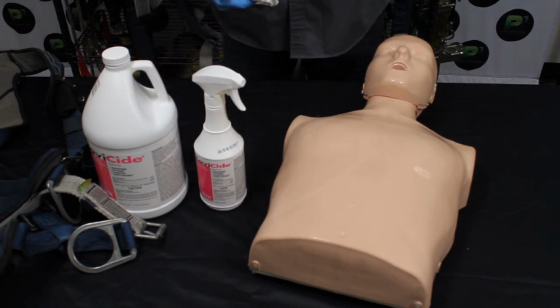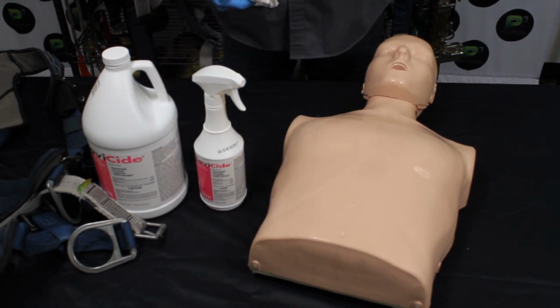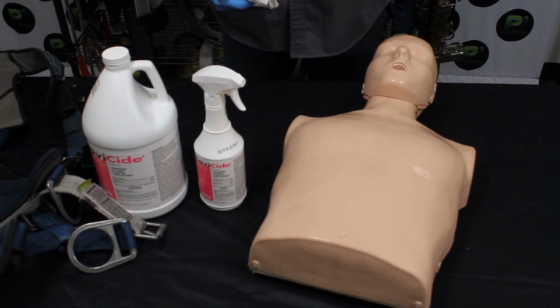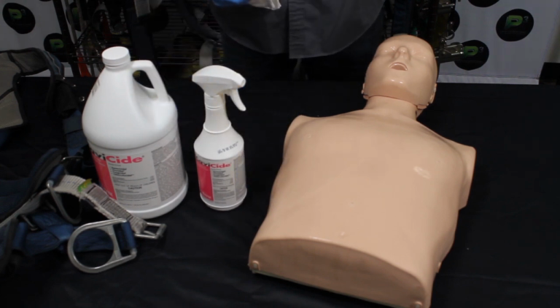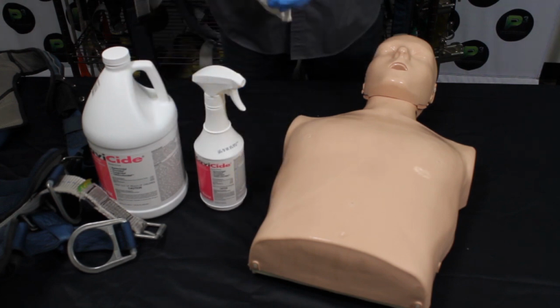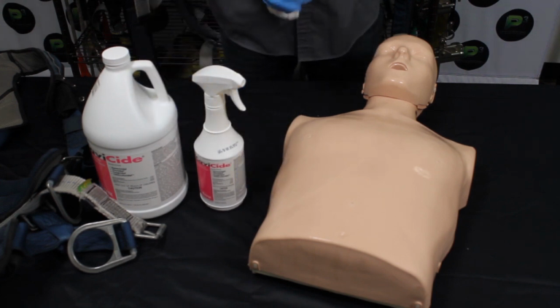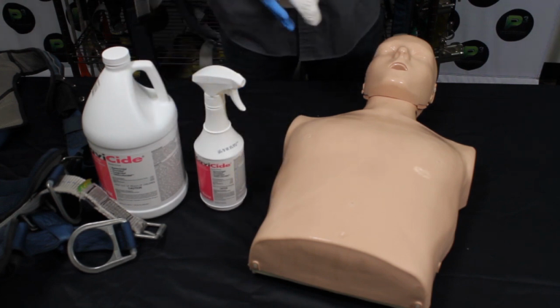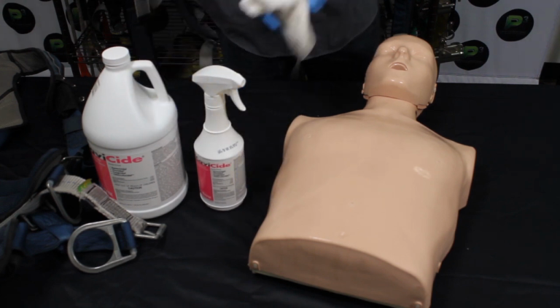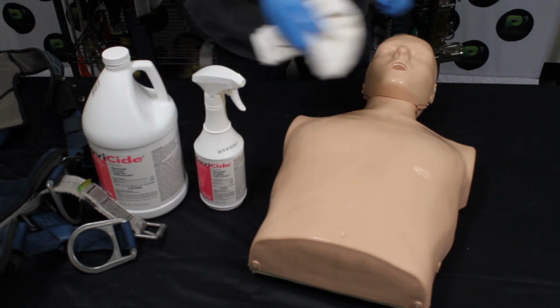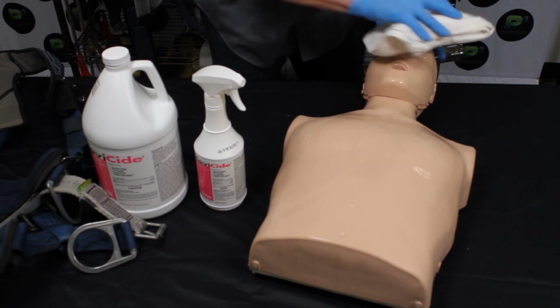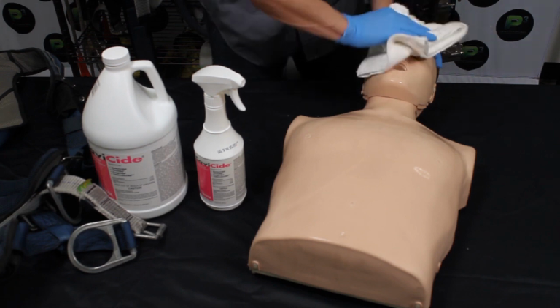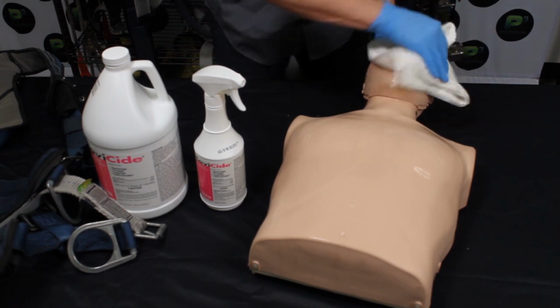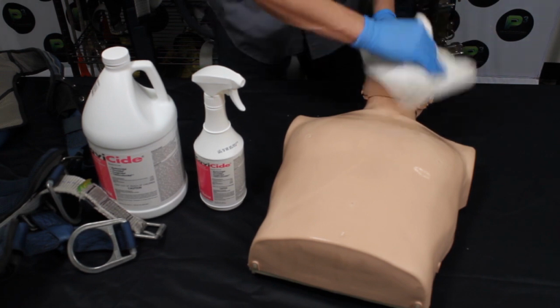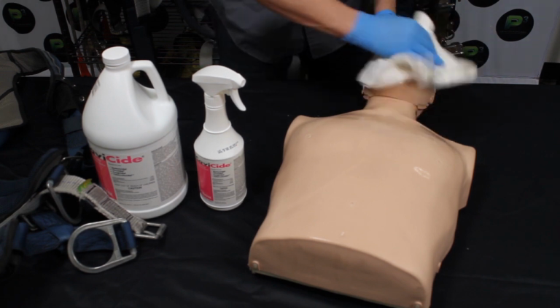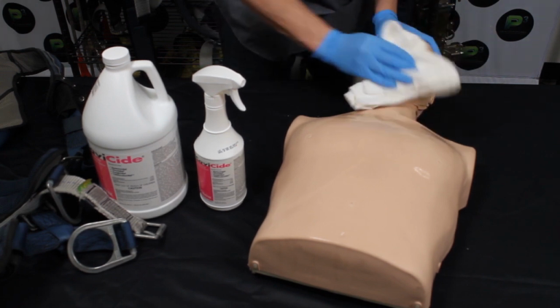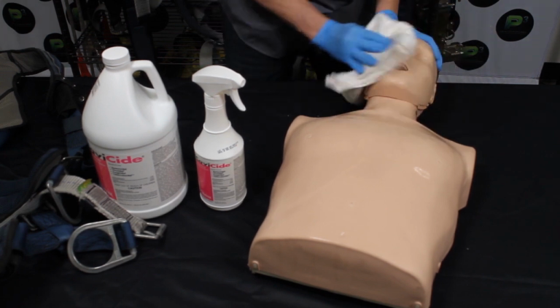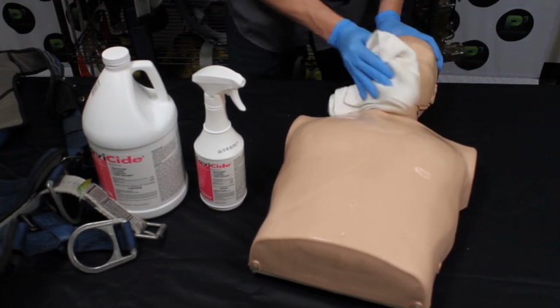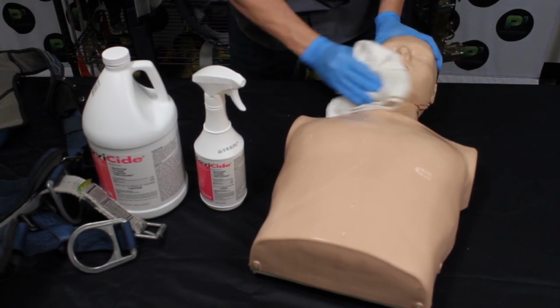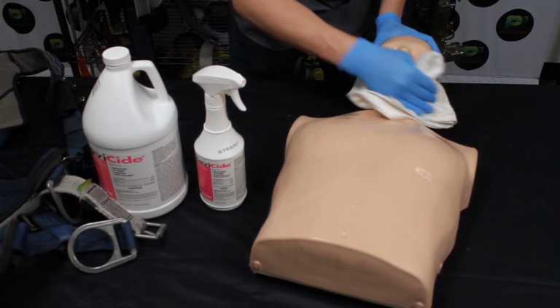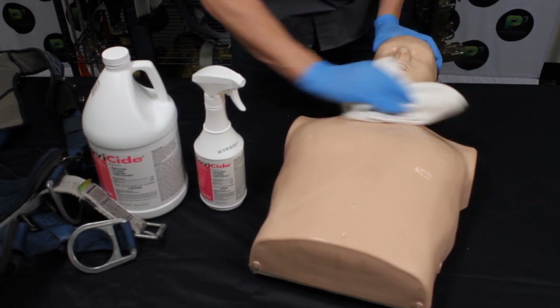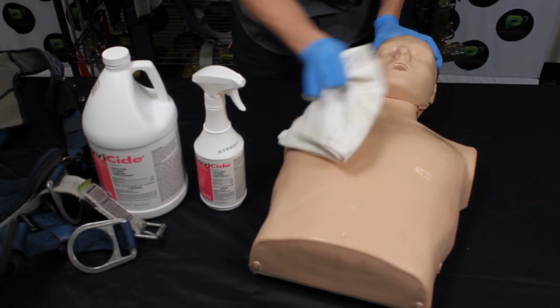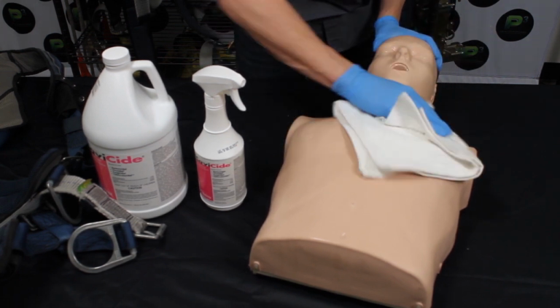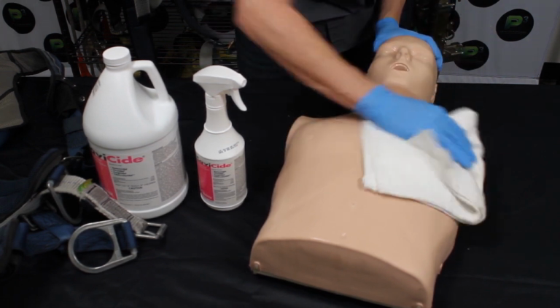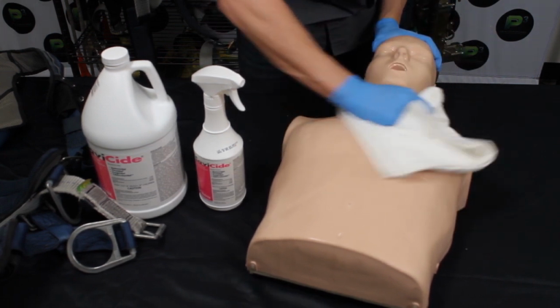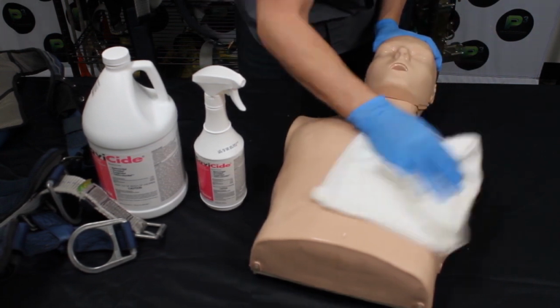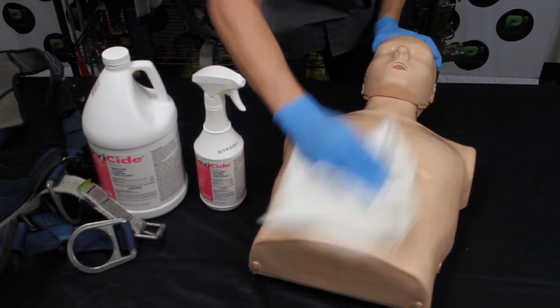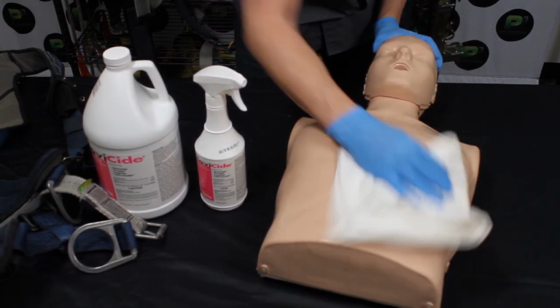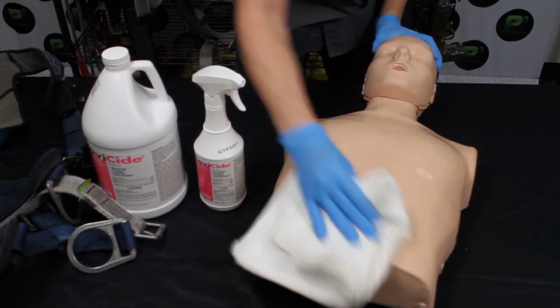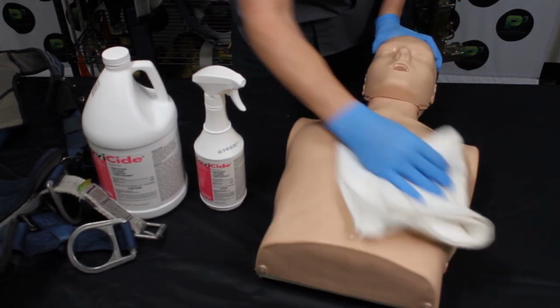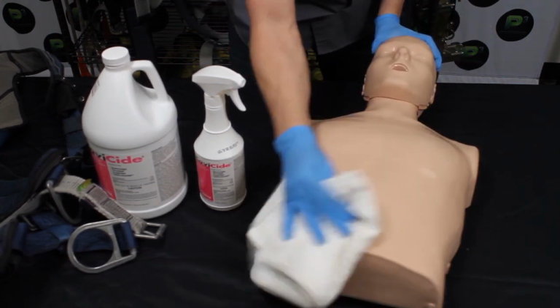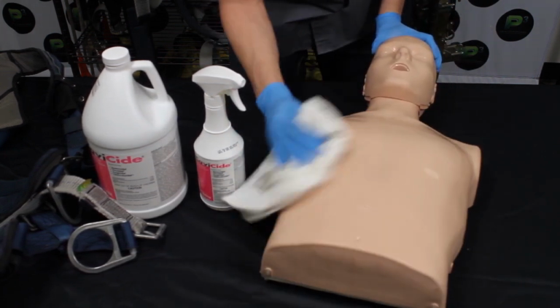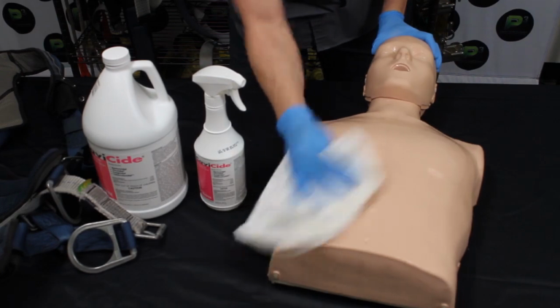Once you spray it on, you leave it on the surface for about two to three minutes depending on the type of surface, and then you wipe it clean.